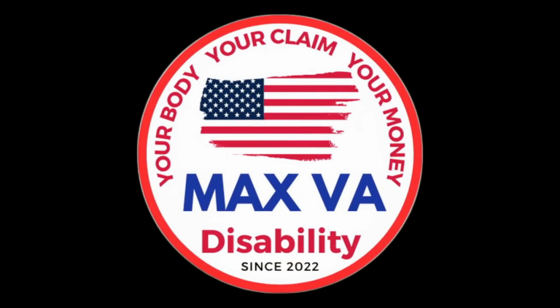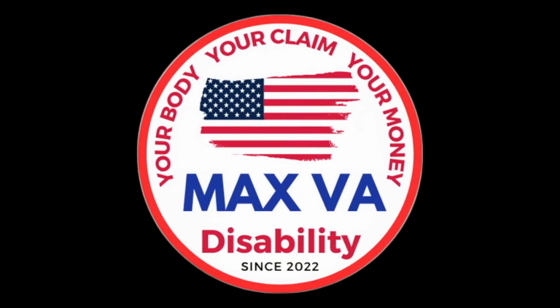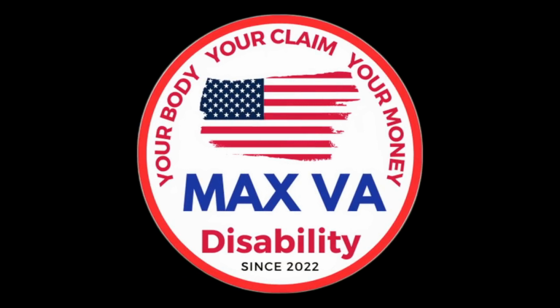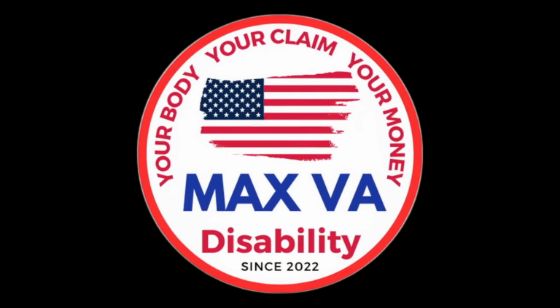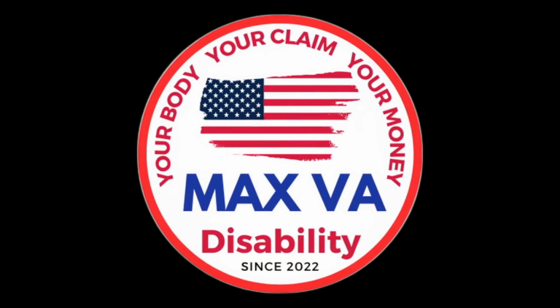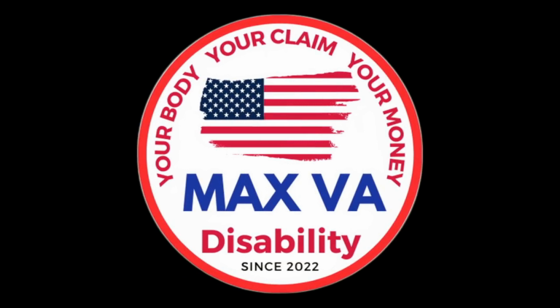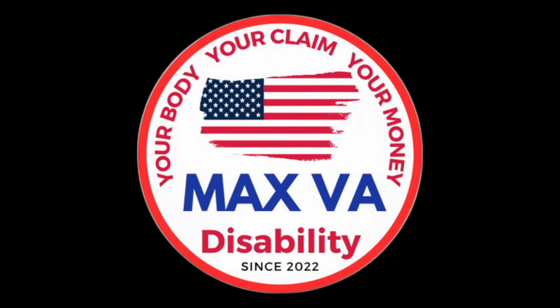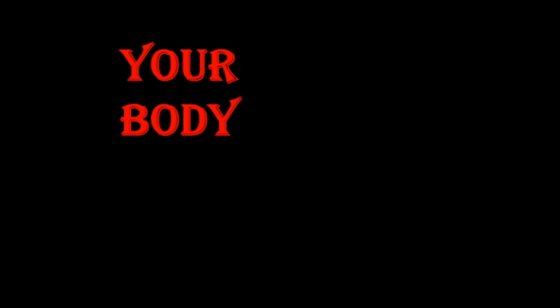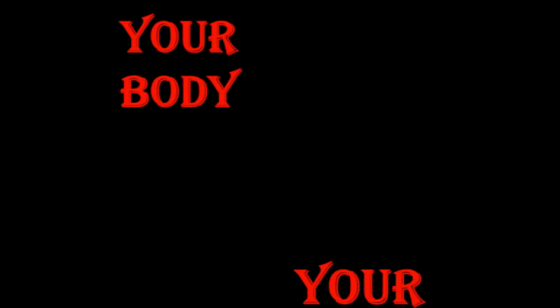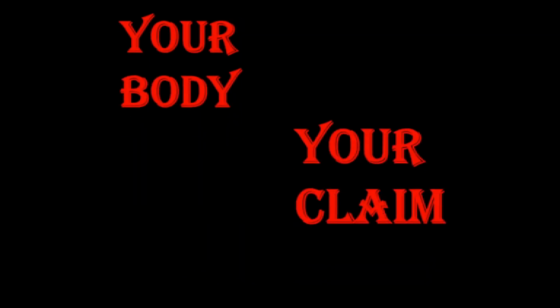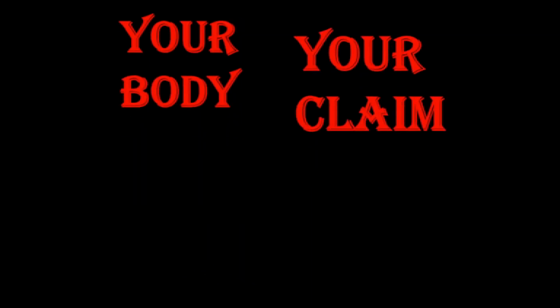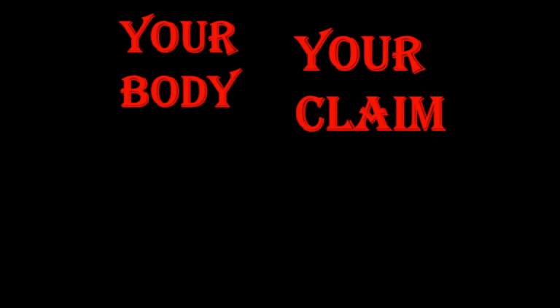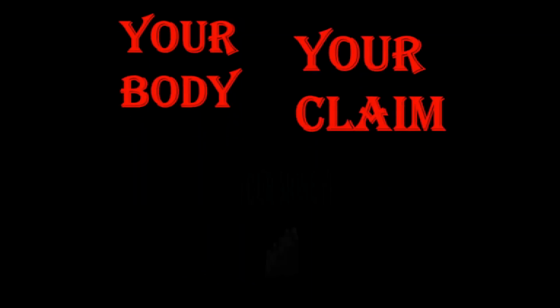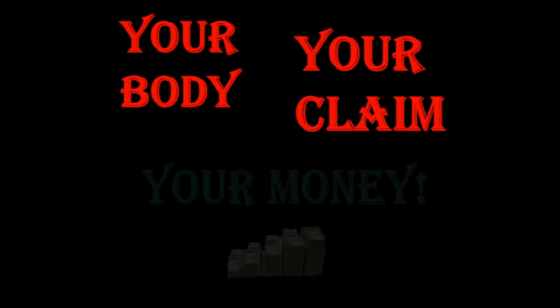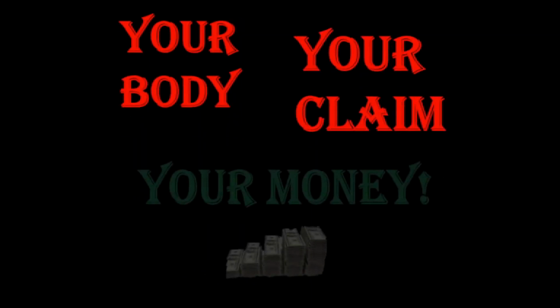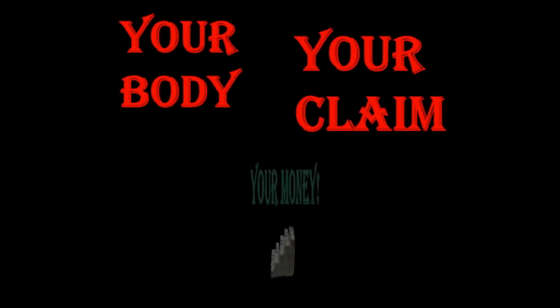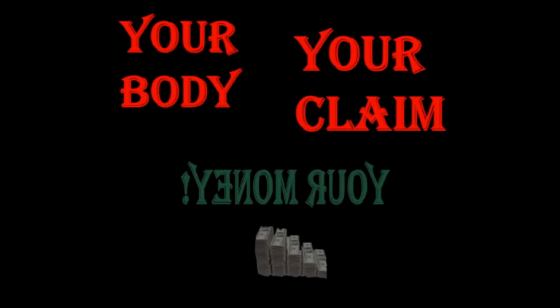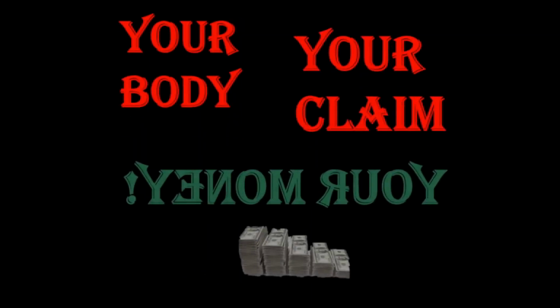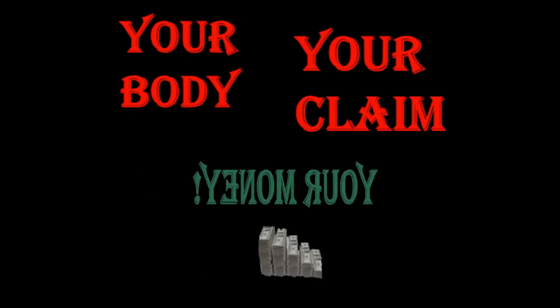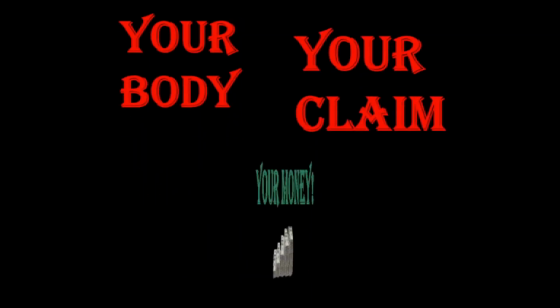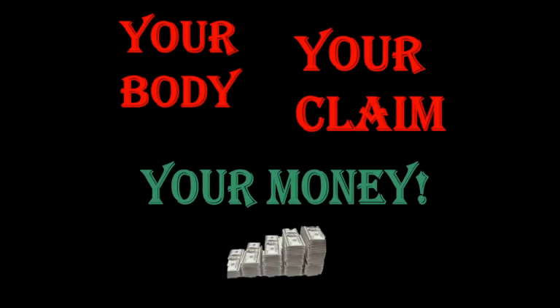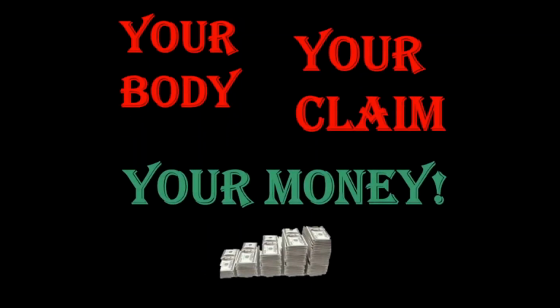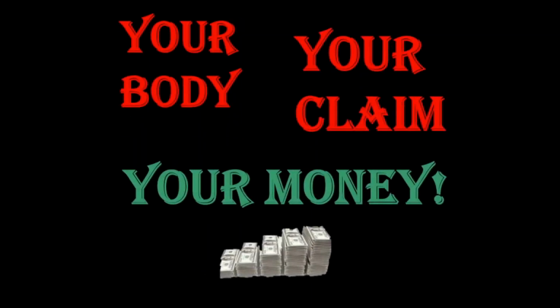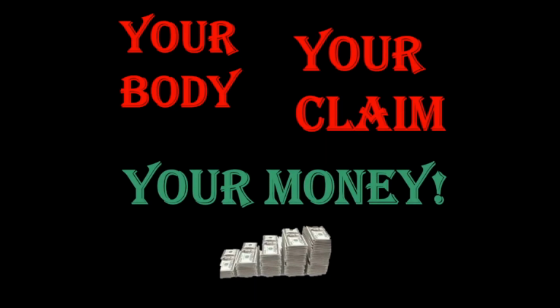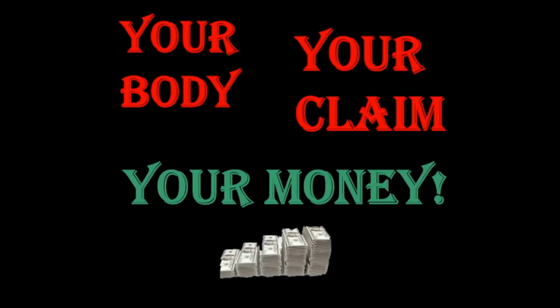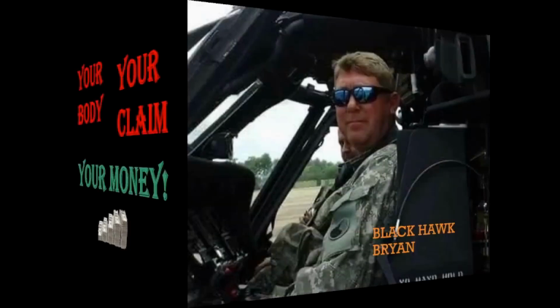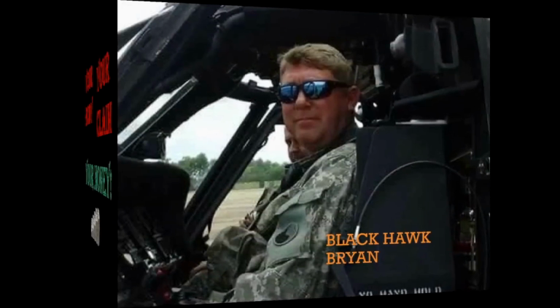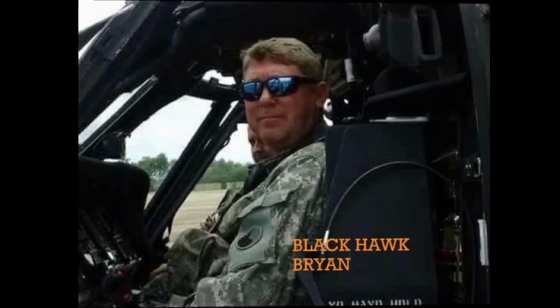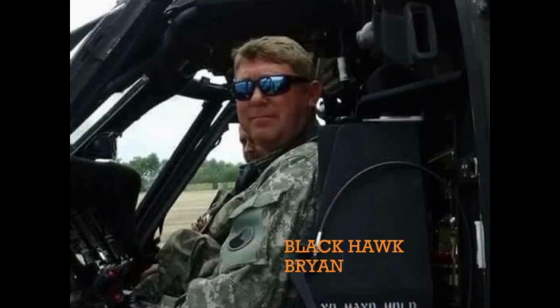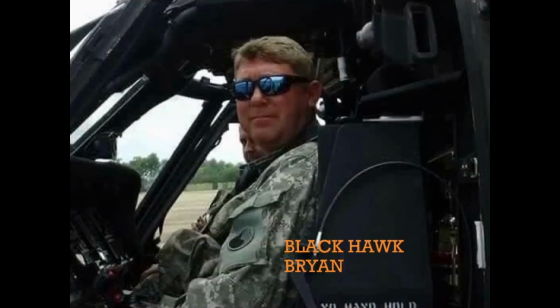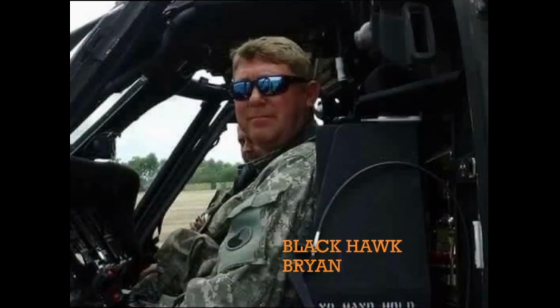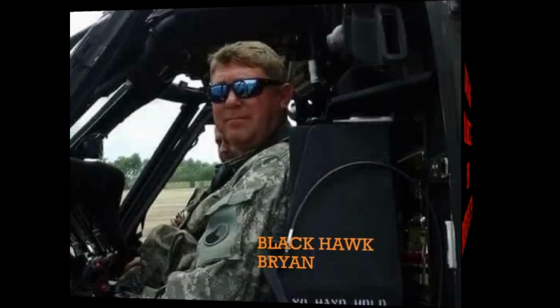Welcome to Max VA Disability, where it's your body, your claim, and more importantly, it's your money. Hi everybody, I'm Blackhawk Brian.